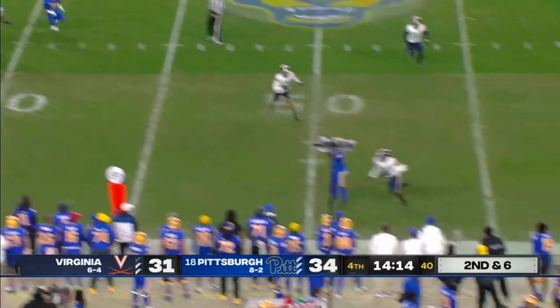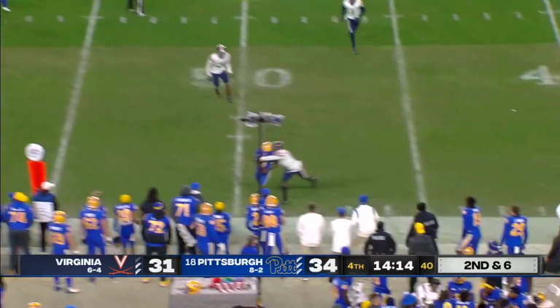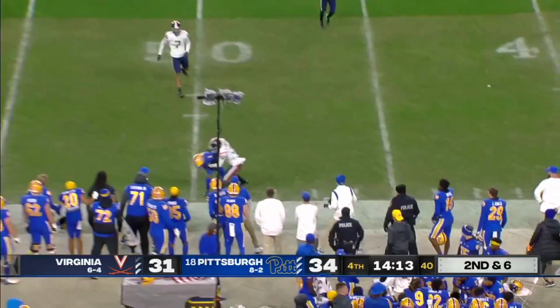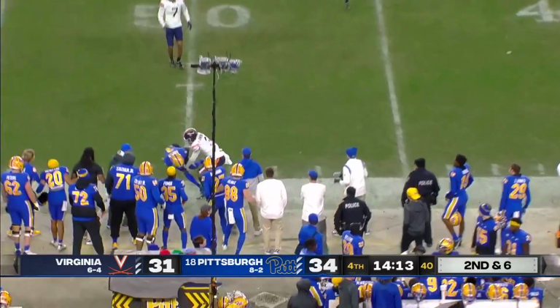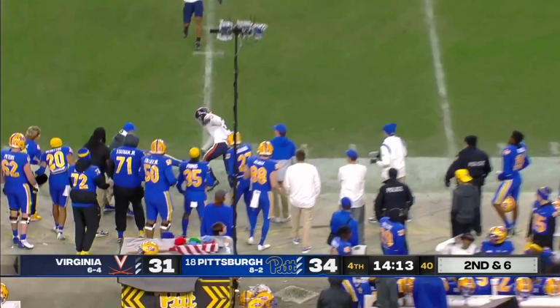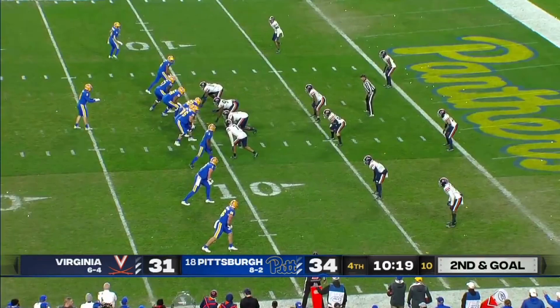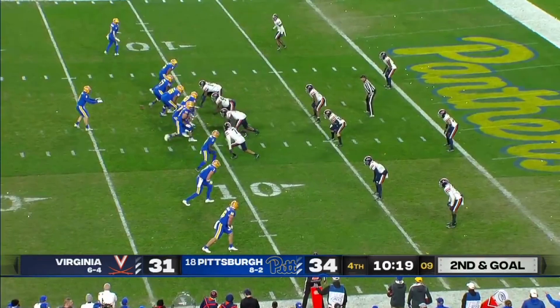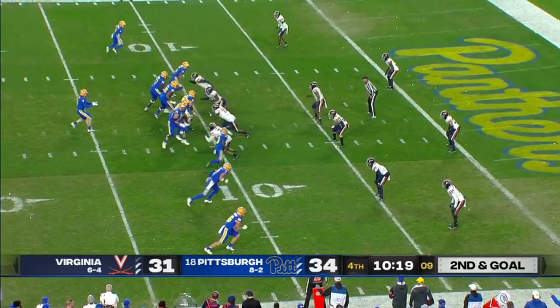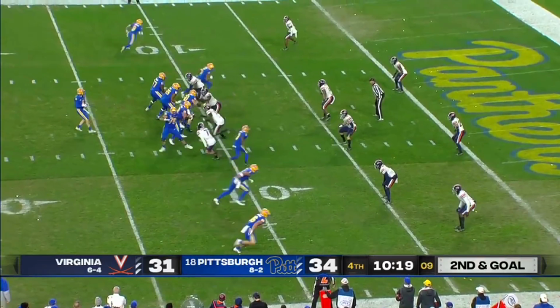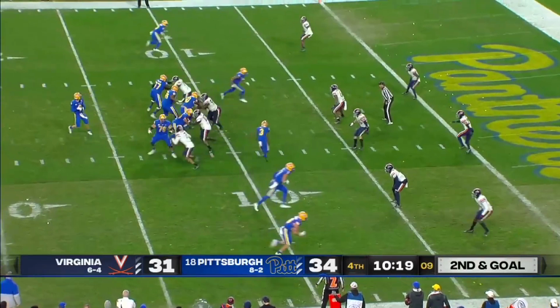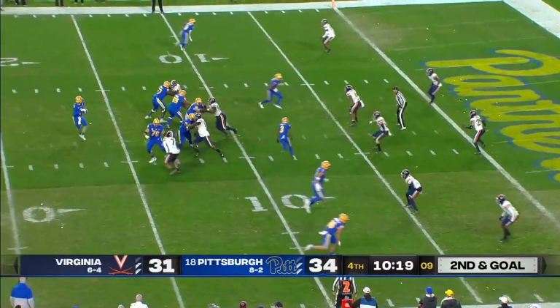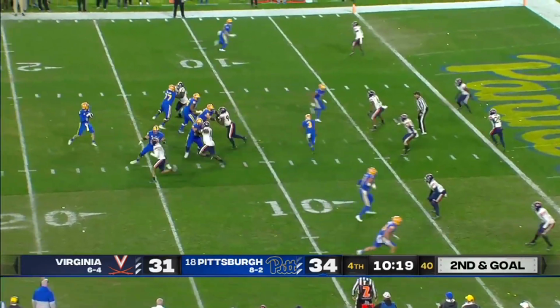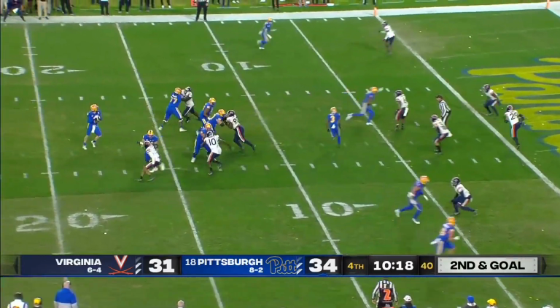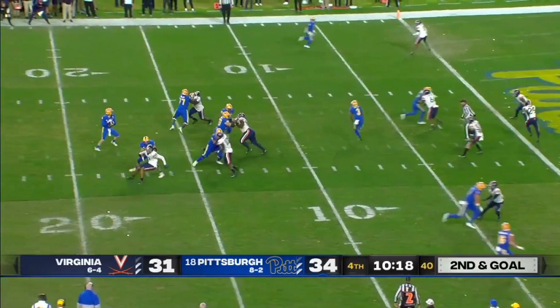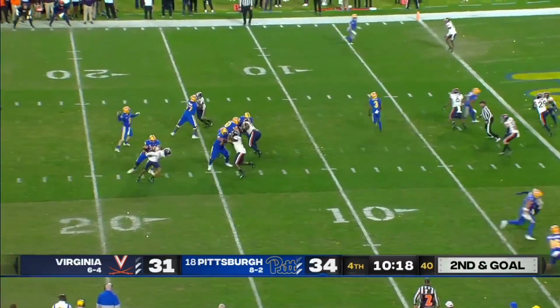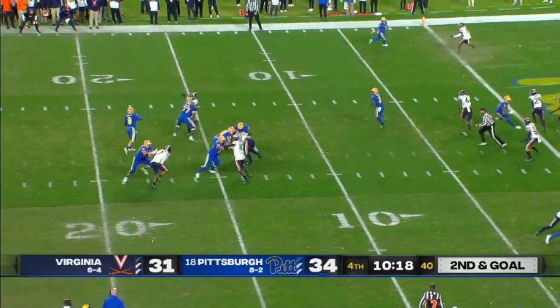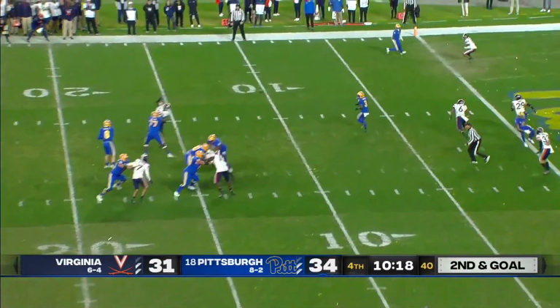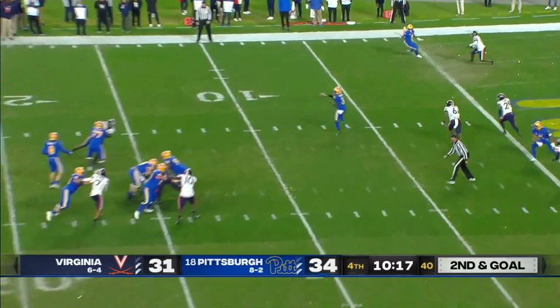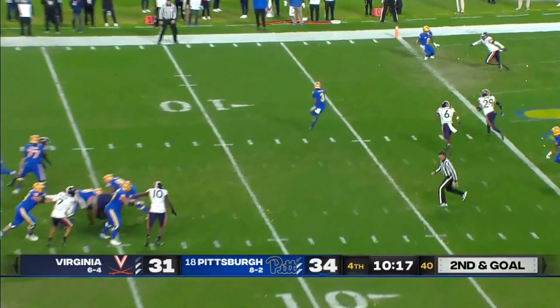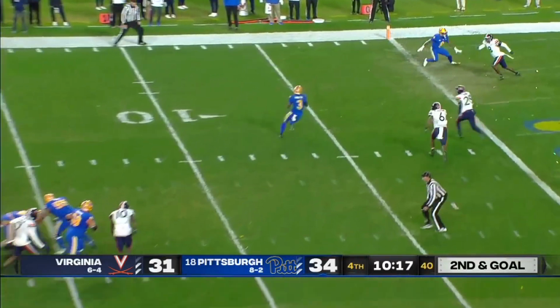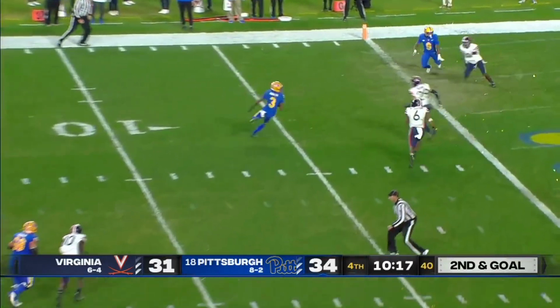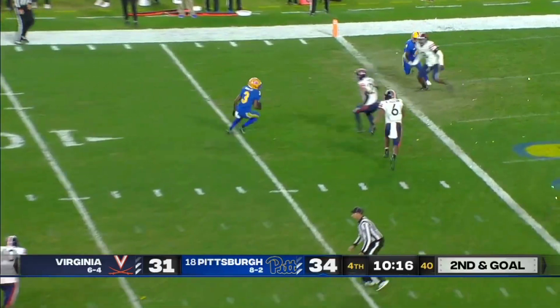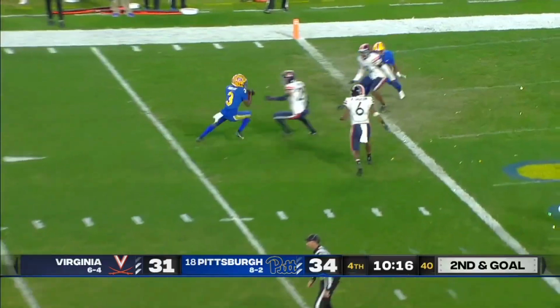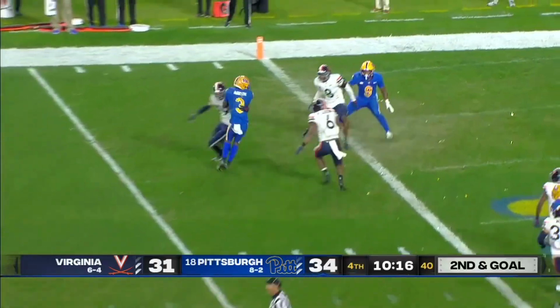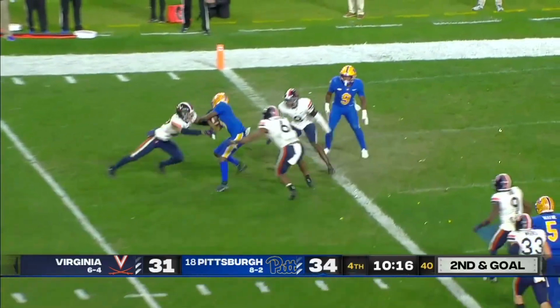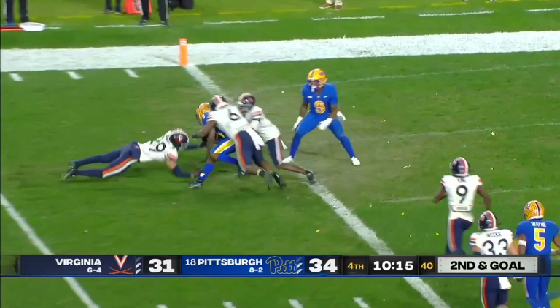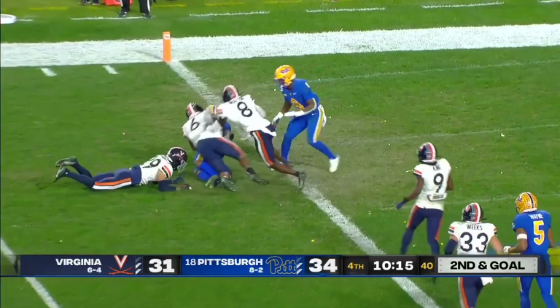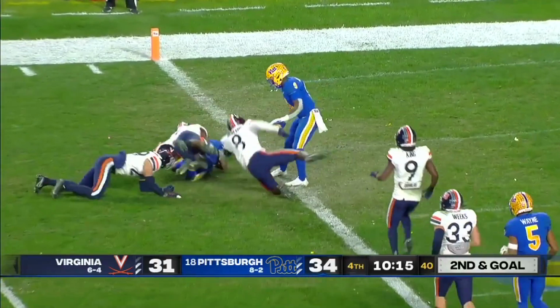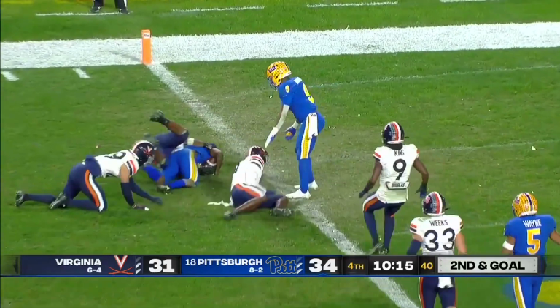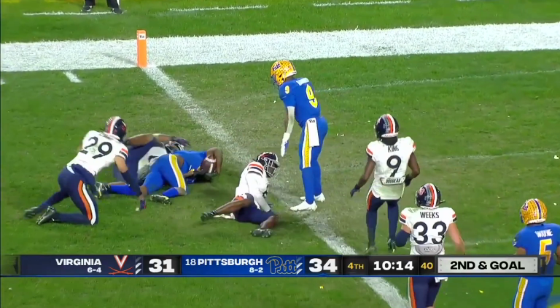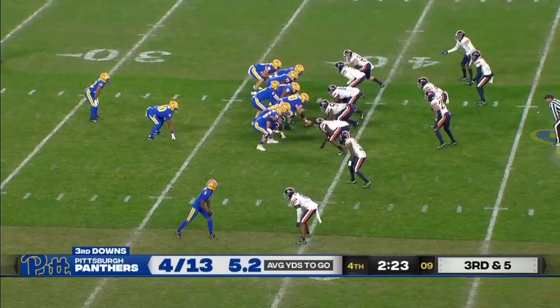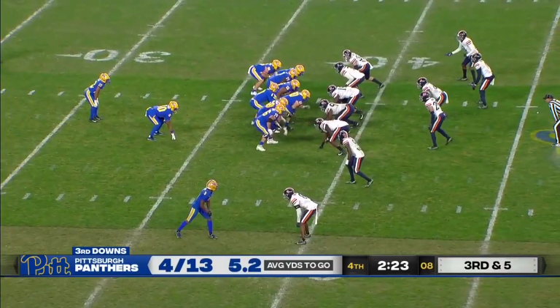Pickett slings it. He sends Hammond in motion — Addison drops it off underneath. Addison dive.